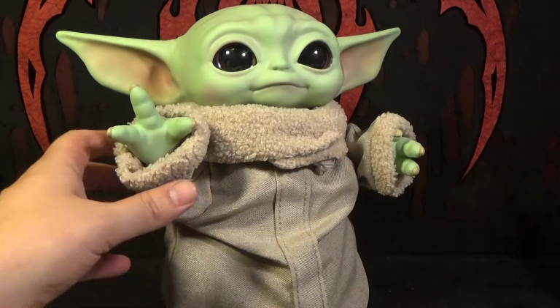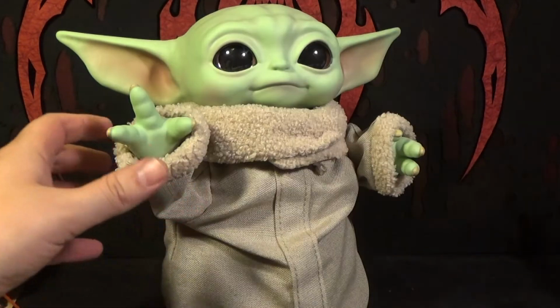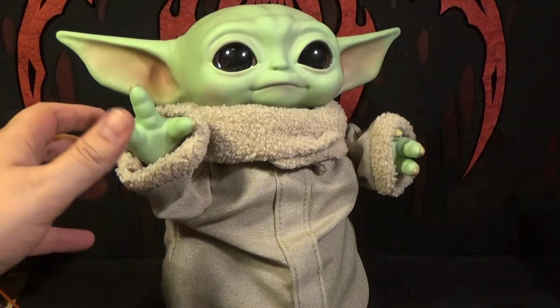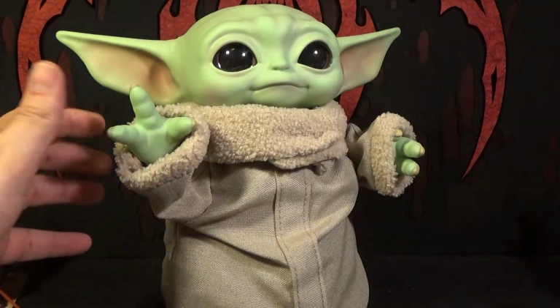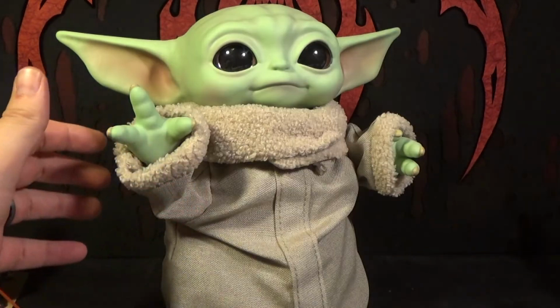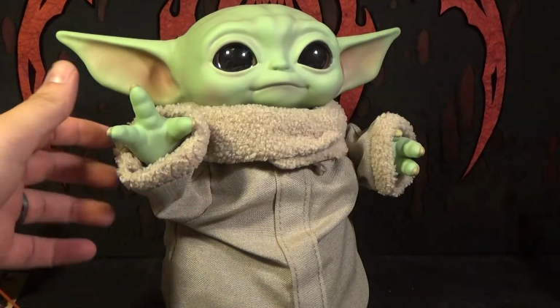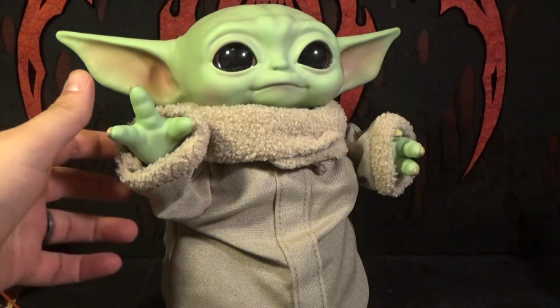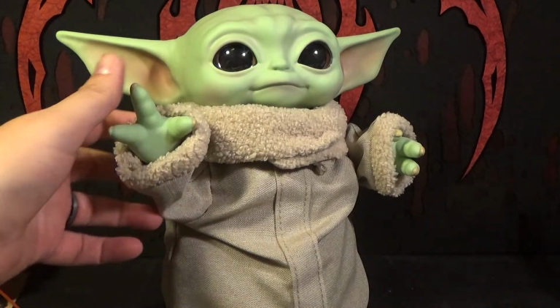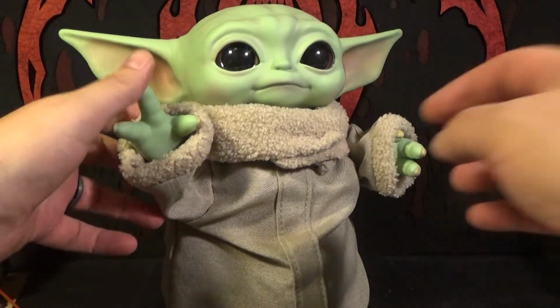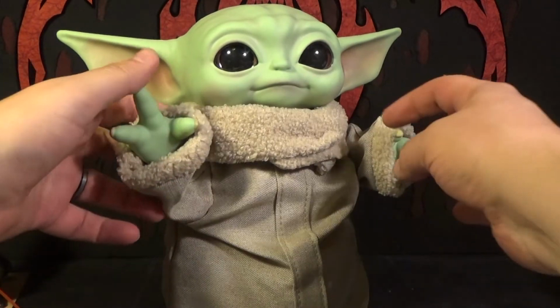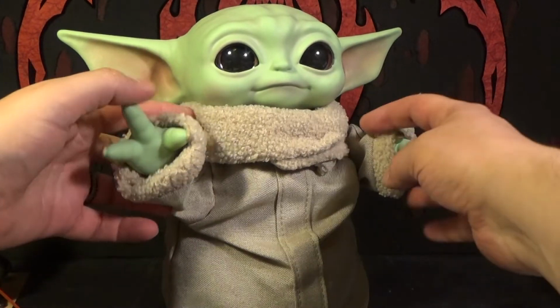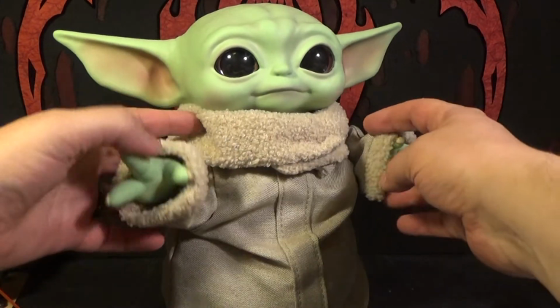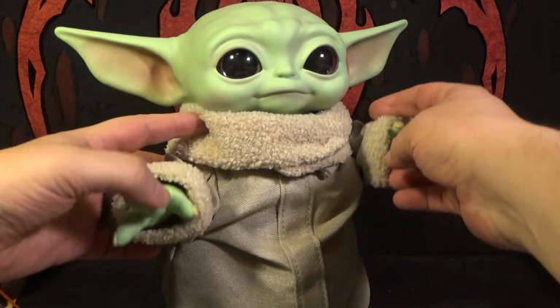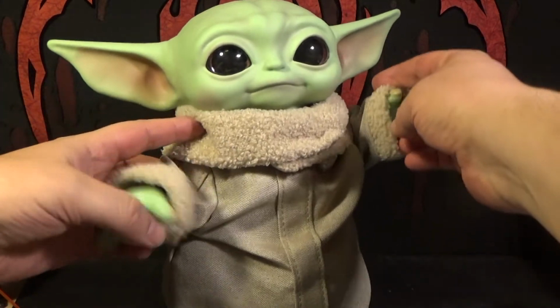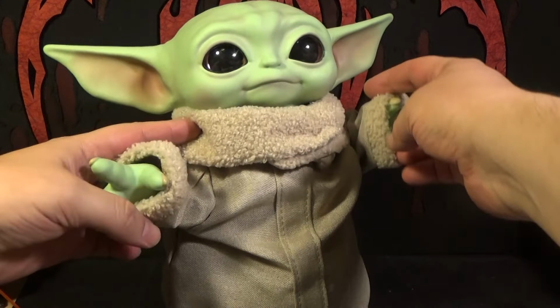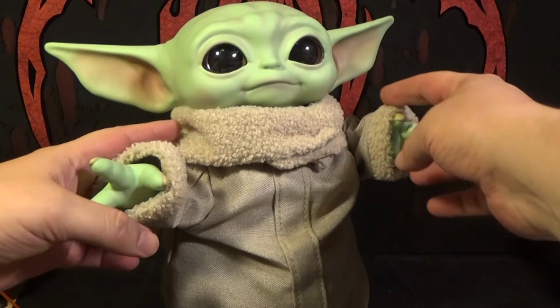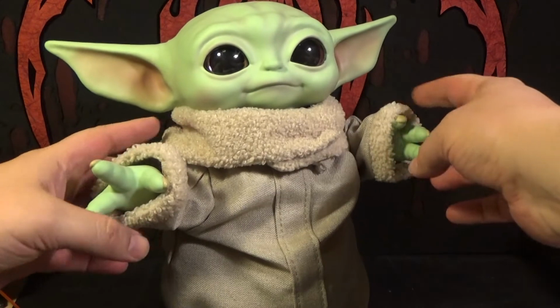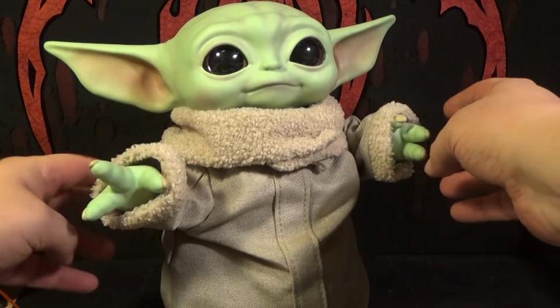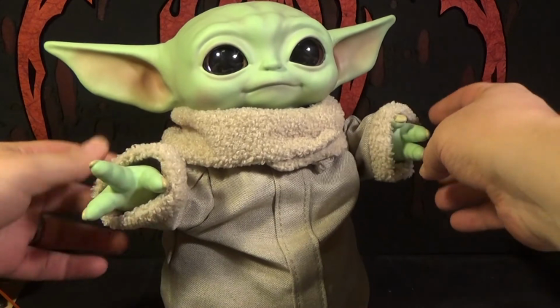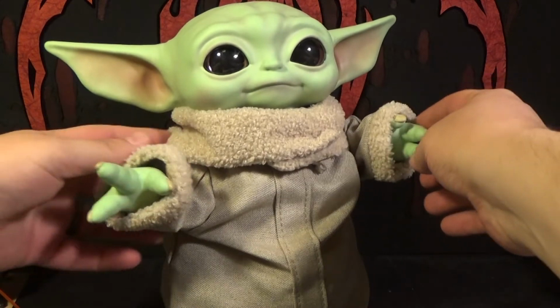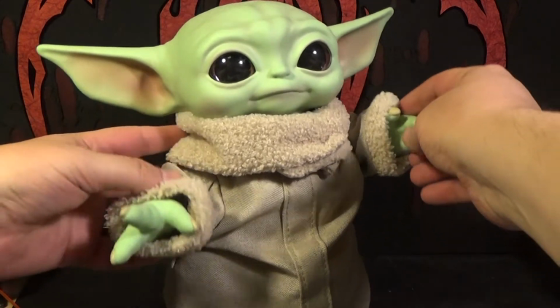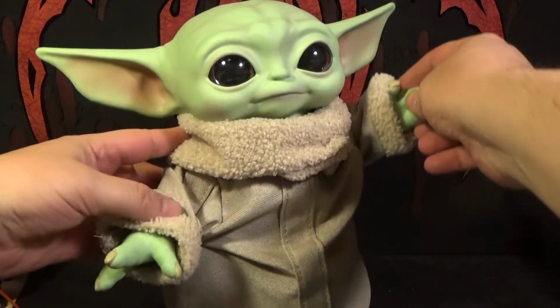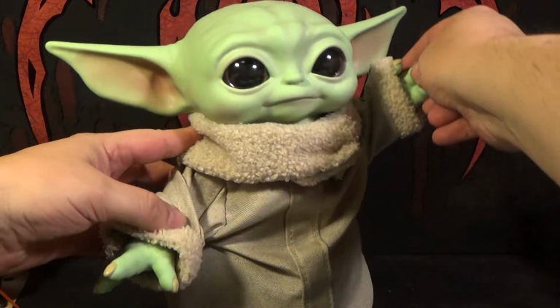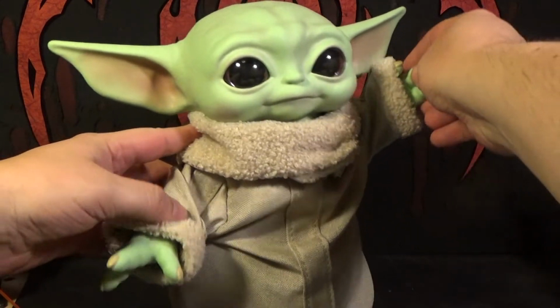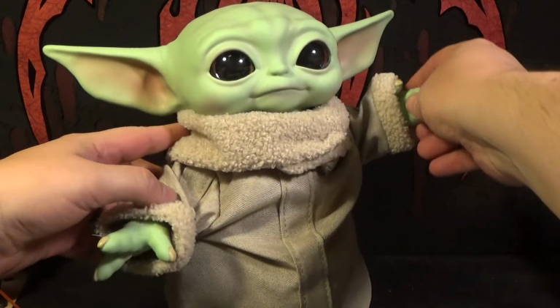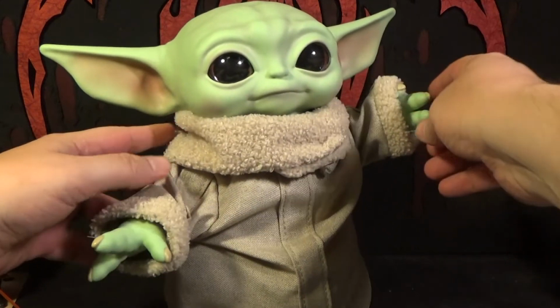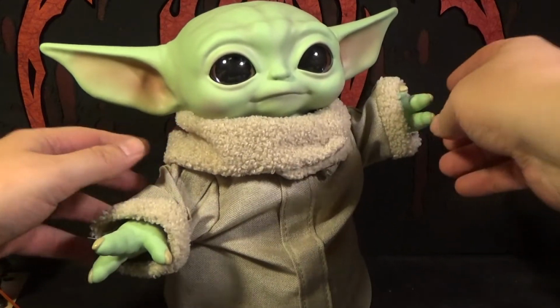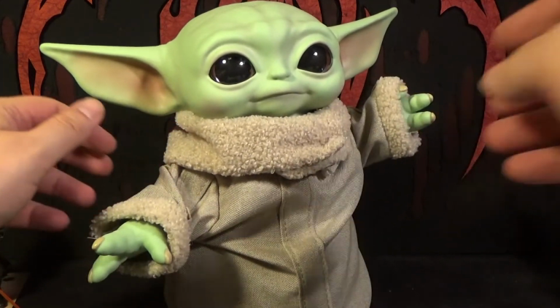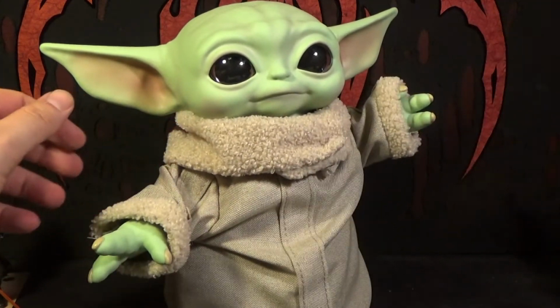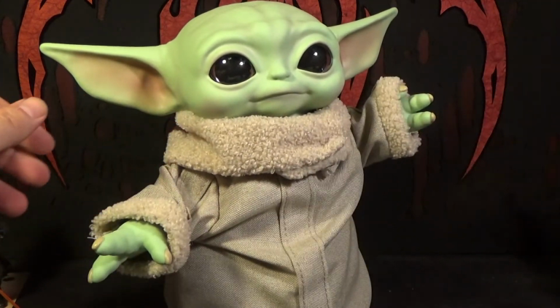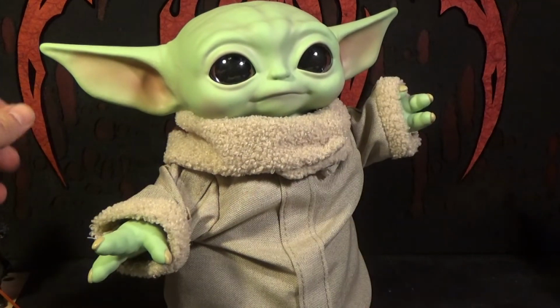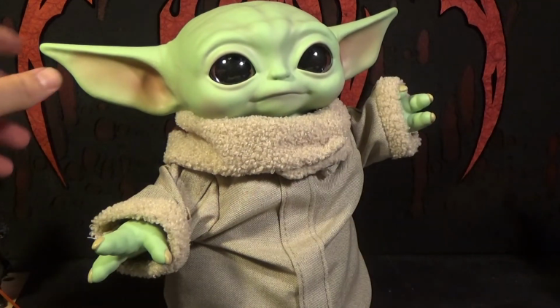Originally I thought I was going to have to cut him open and stick a wire inside to get that to work, but no need — much easier to just wrap it around him.